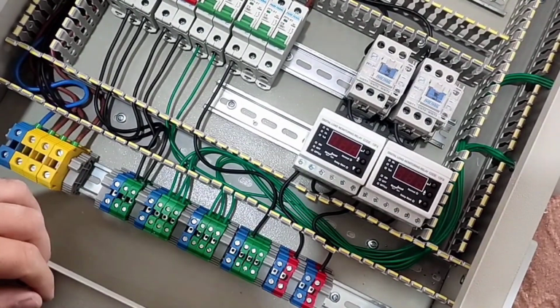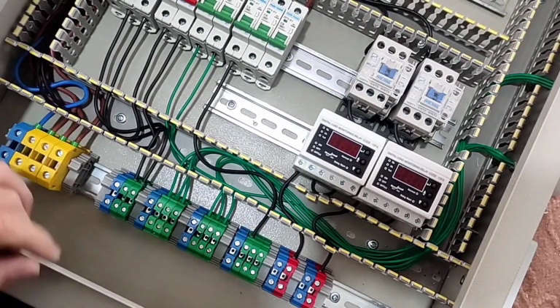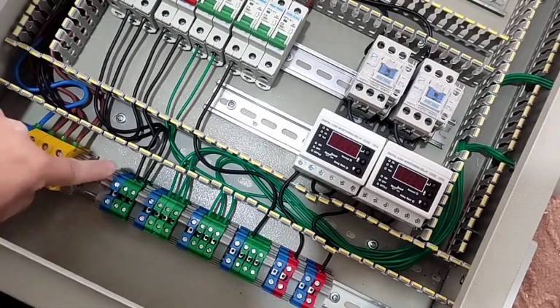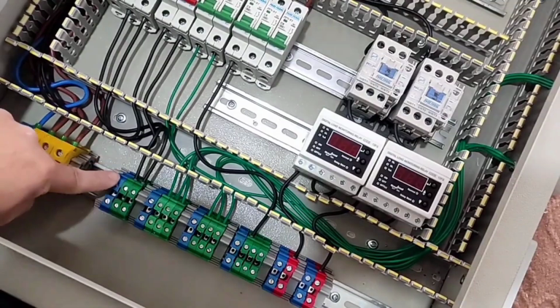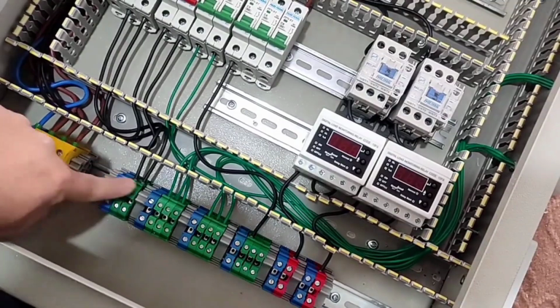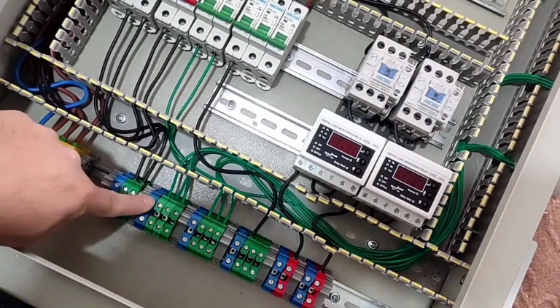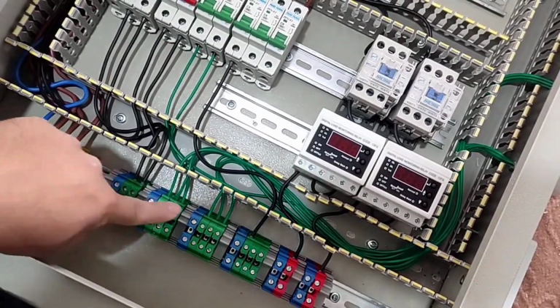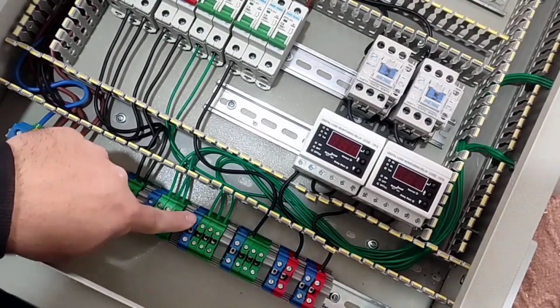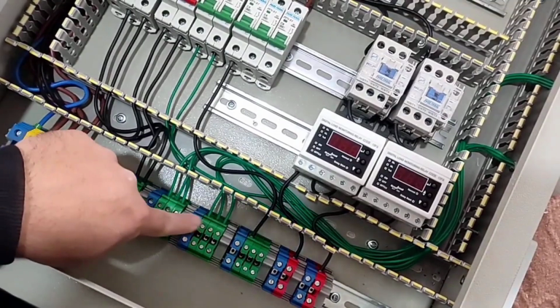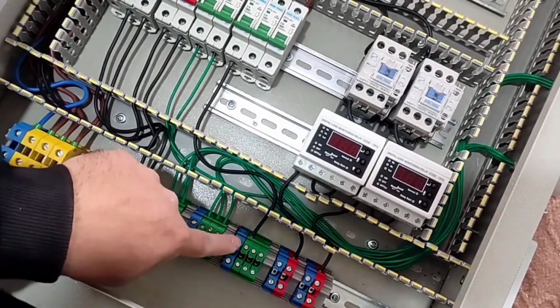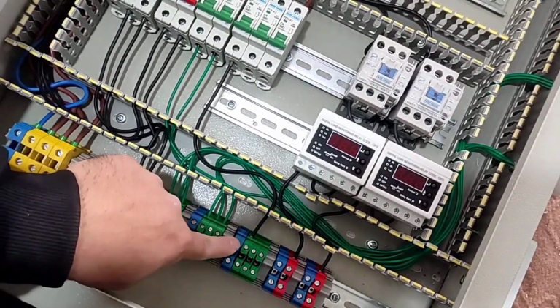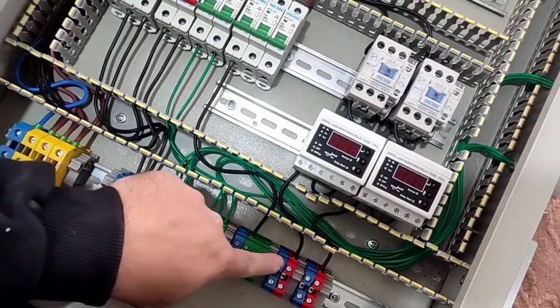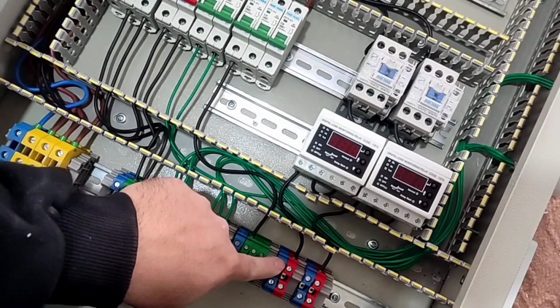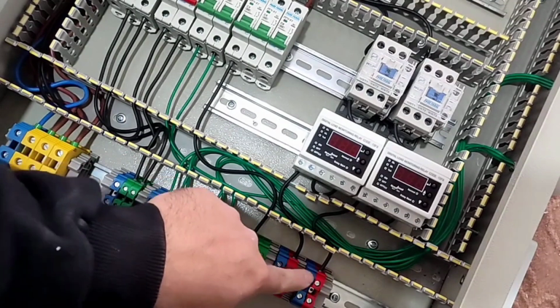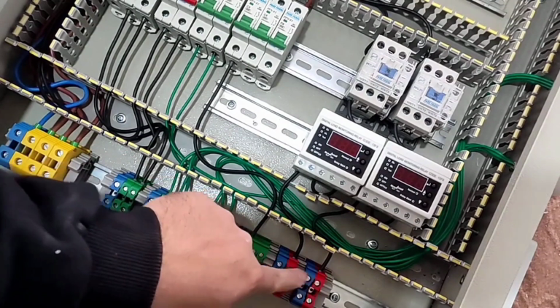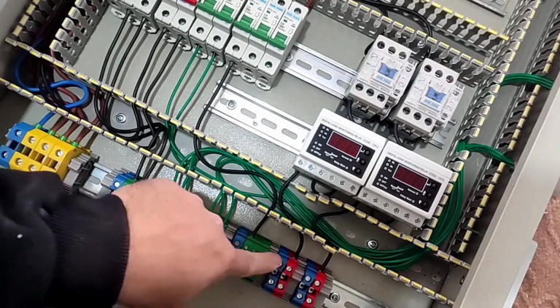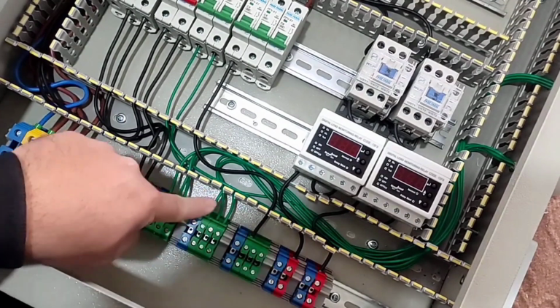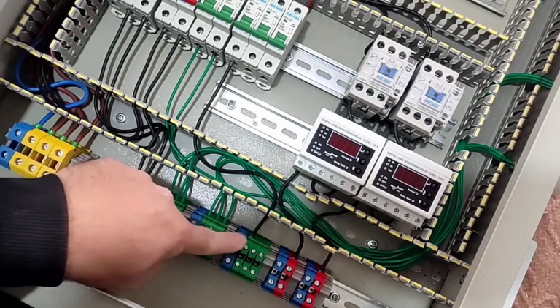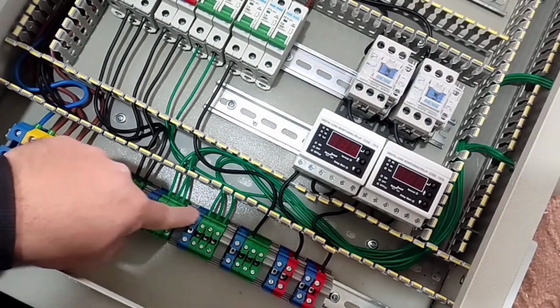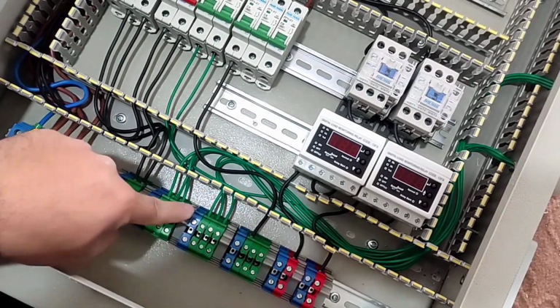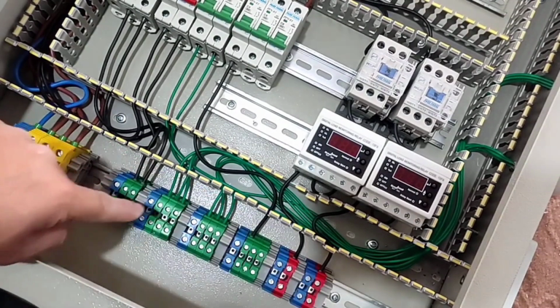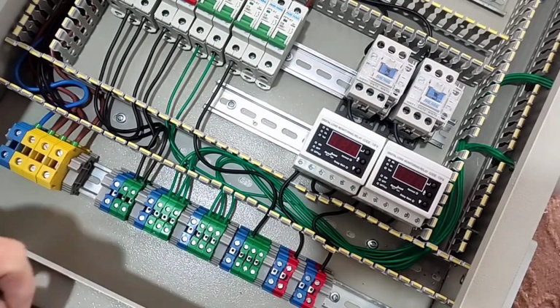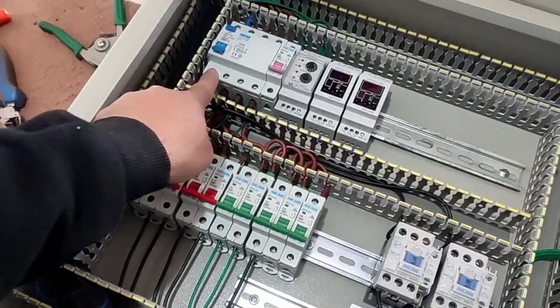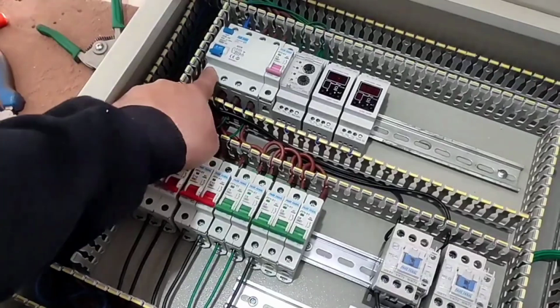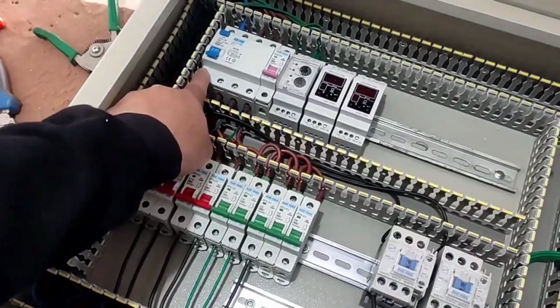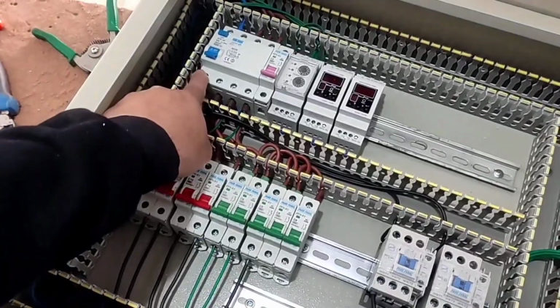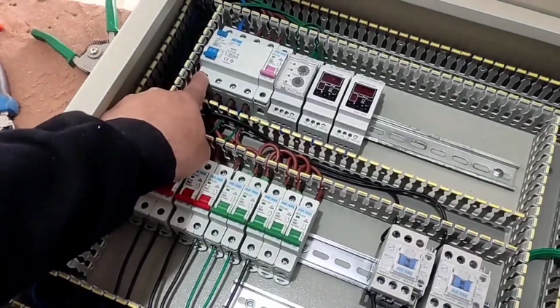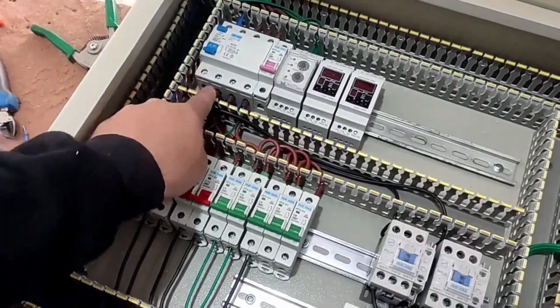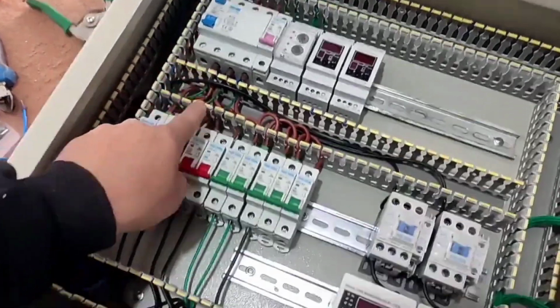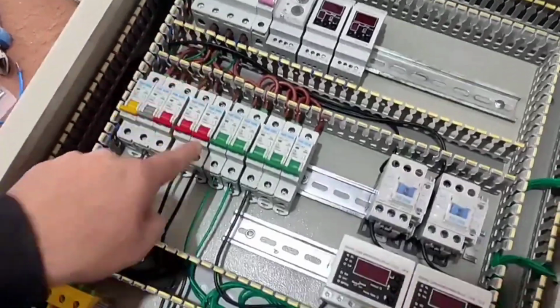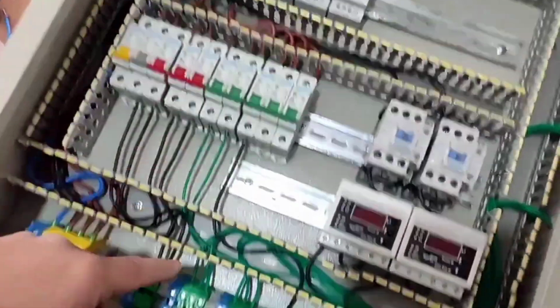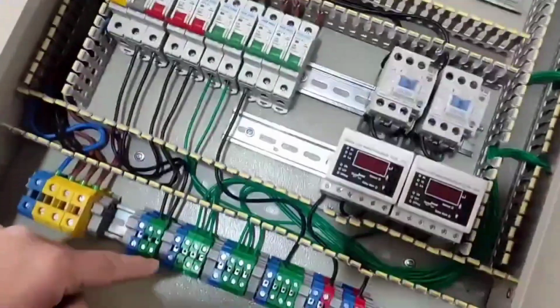All single-phase outputs need a neutral wire, so we connect the neutral wire from the neutral output of the RCCB switch to the blue neutral terminals.